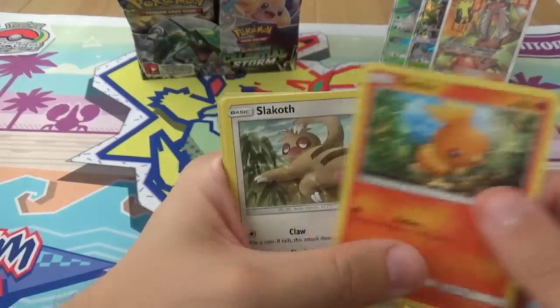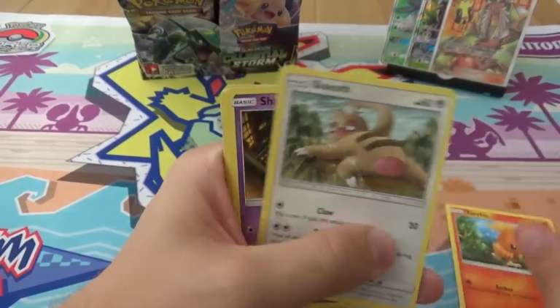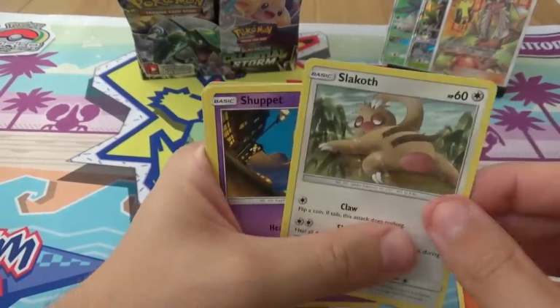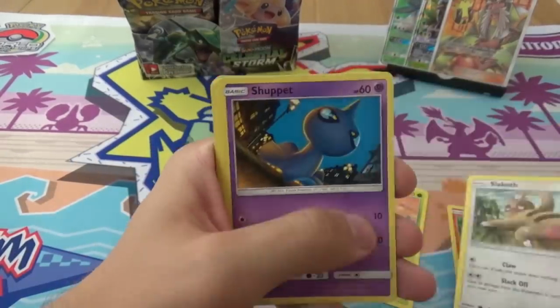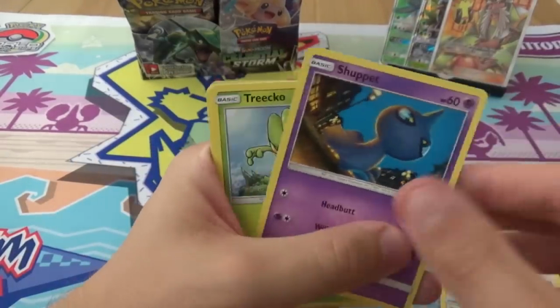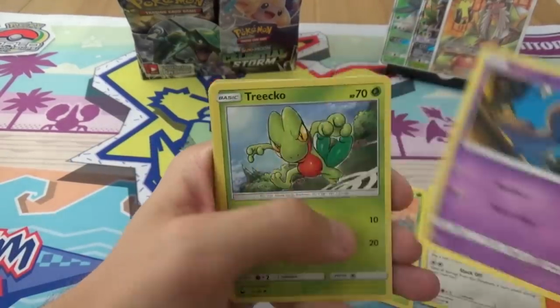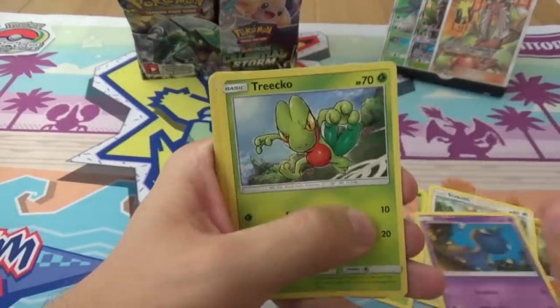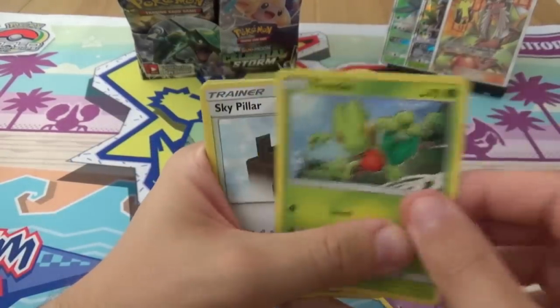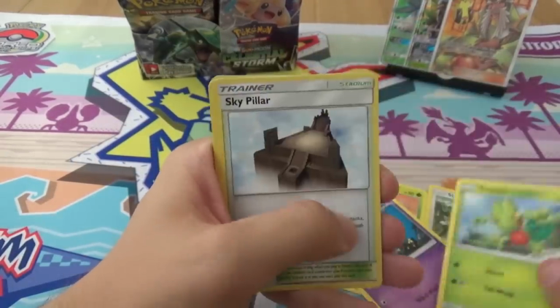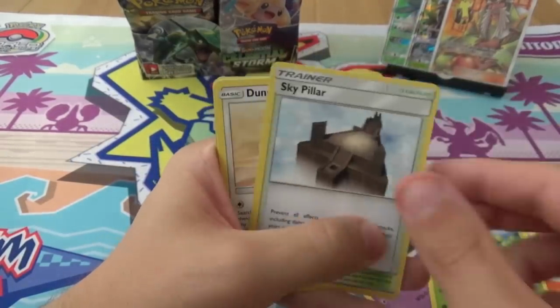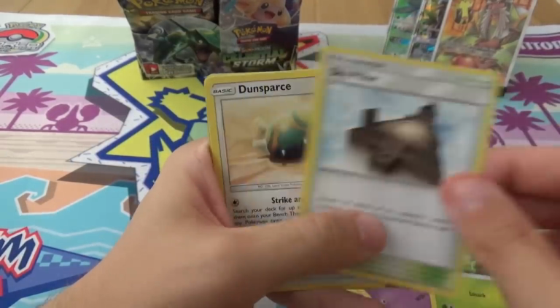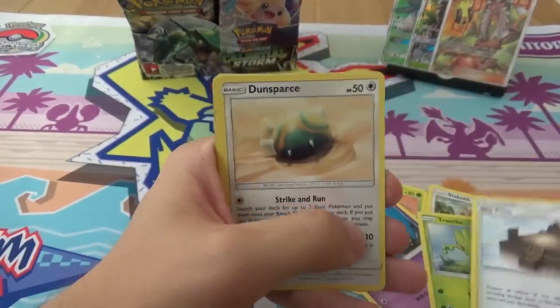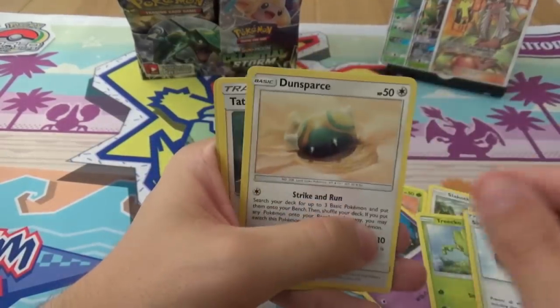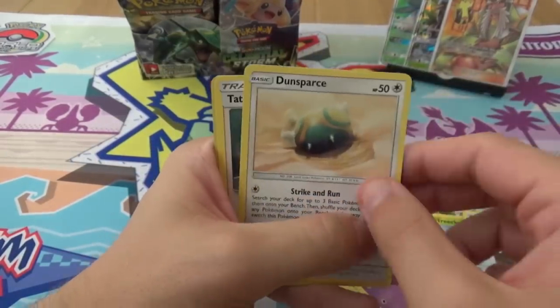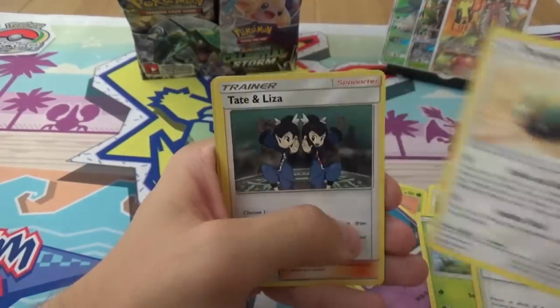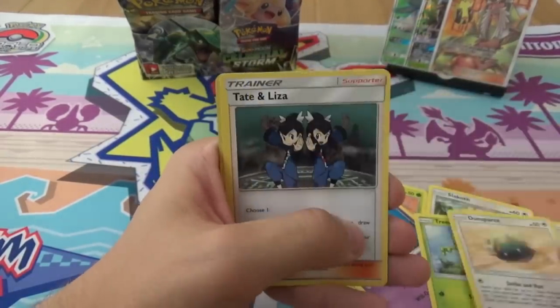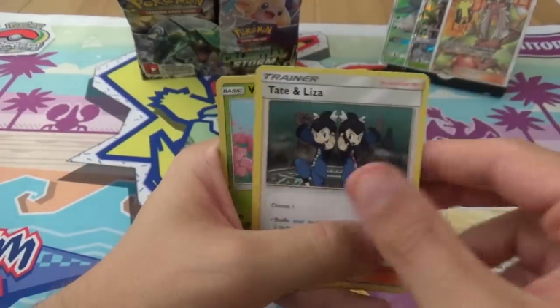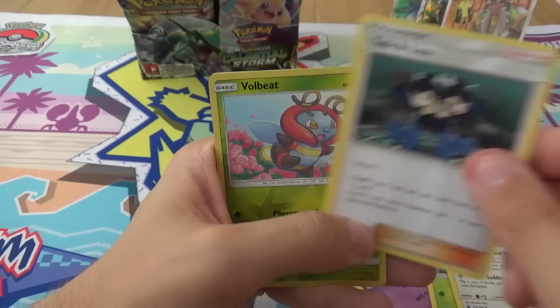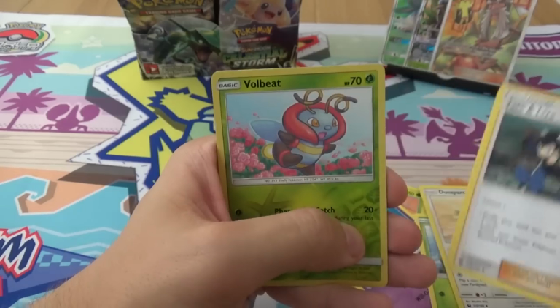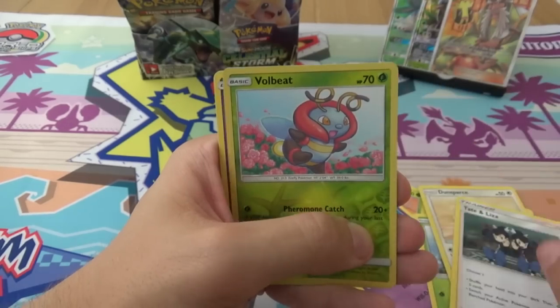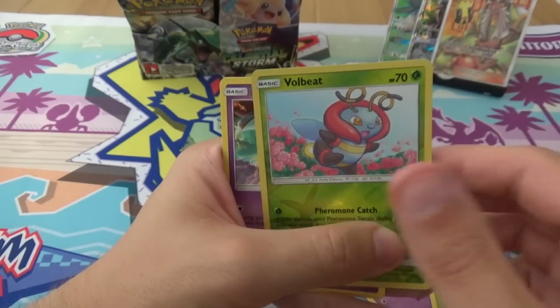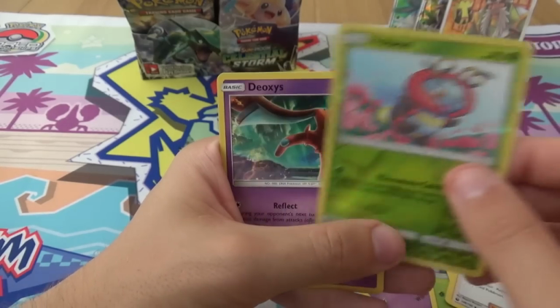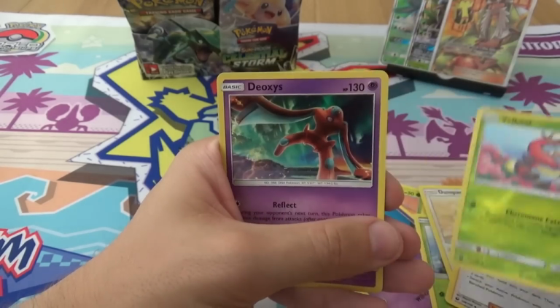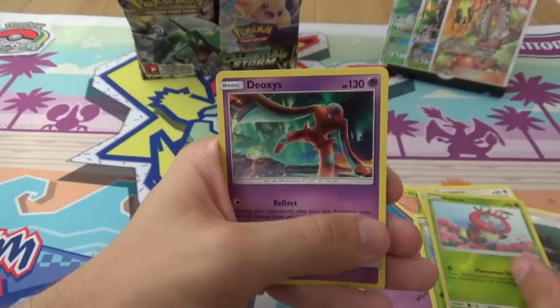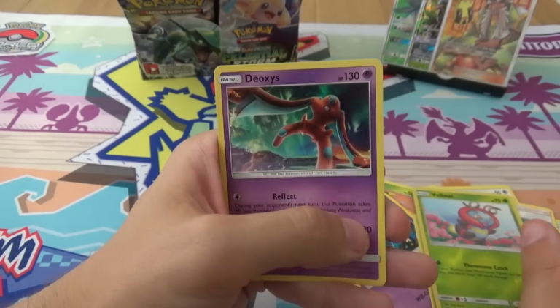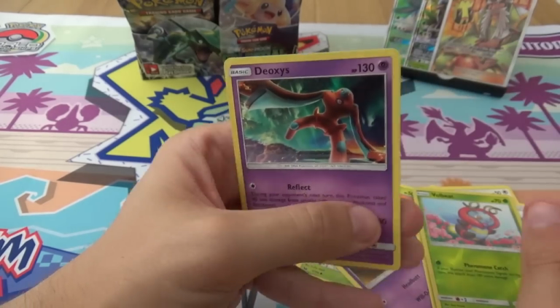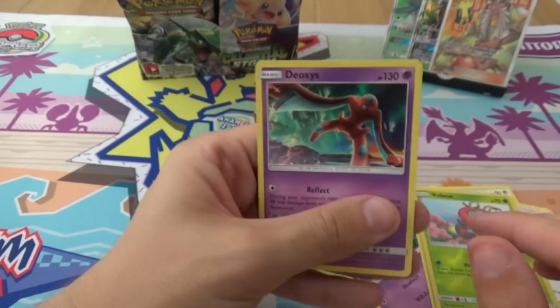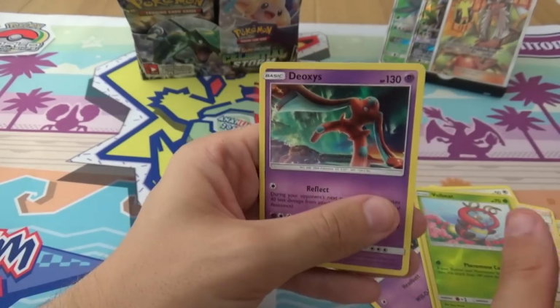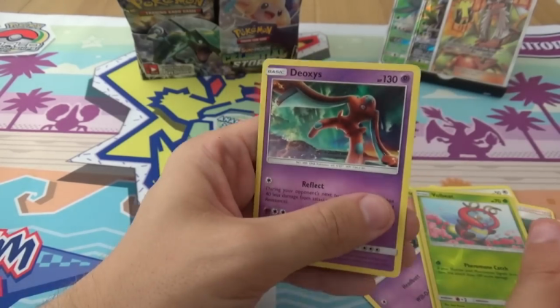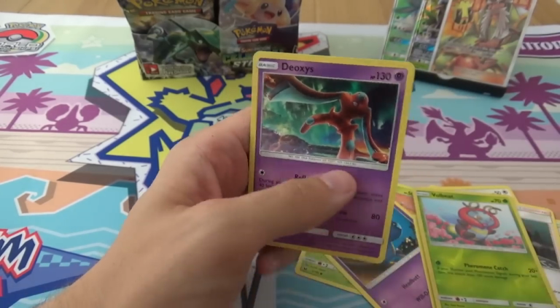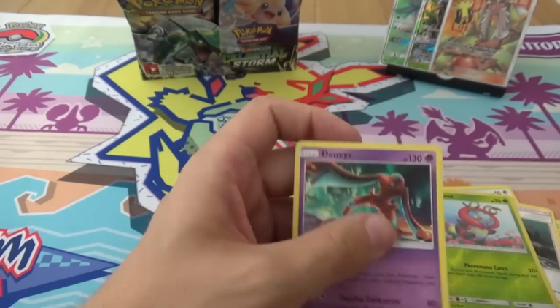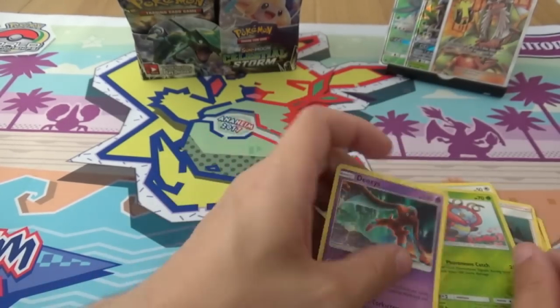Spinarak, Torchic, Slakoff, Shapit, Trico, Sky Pillar, Dunsparce, Tate and Lisa, Reverse Volbeat, and a Deoxys Defence Form.